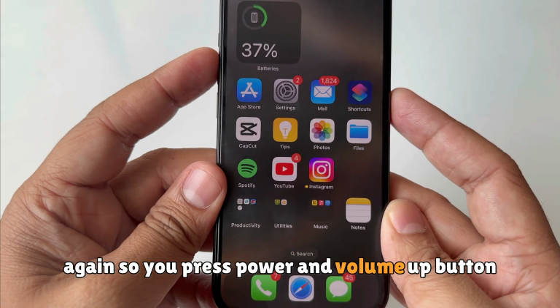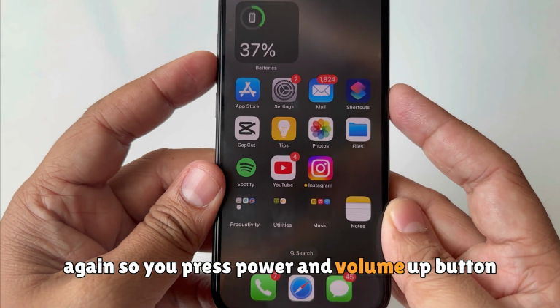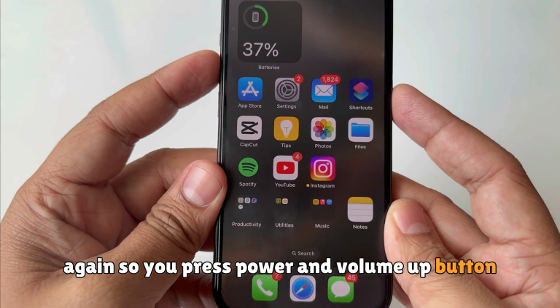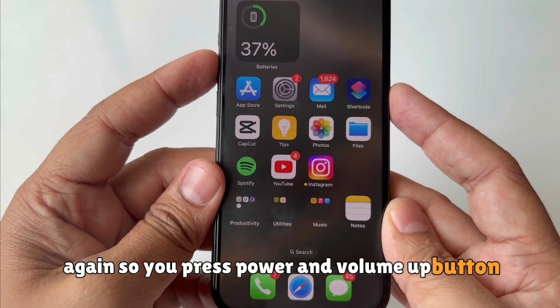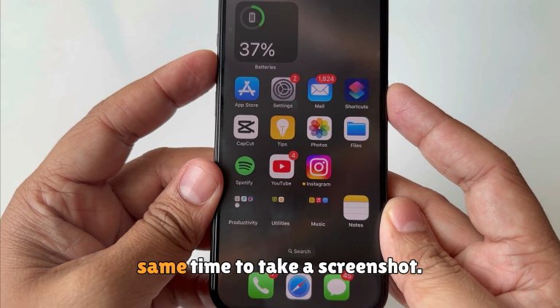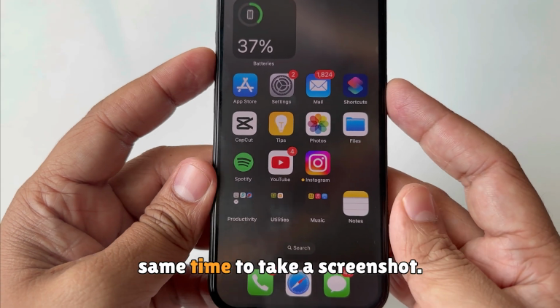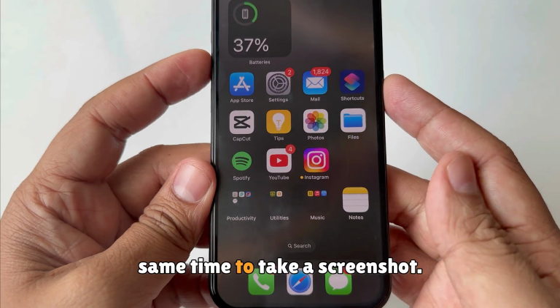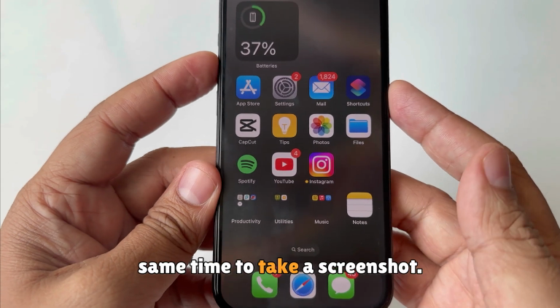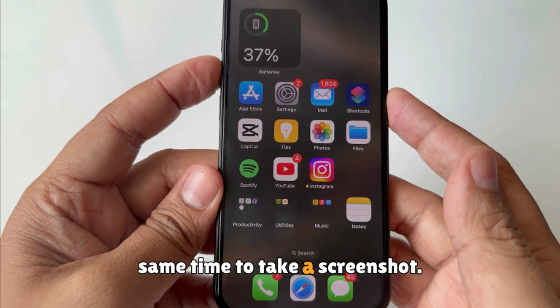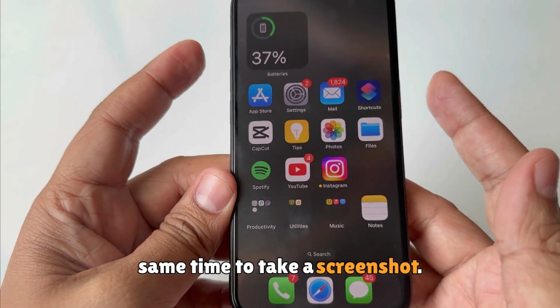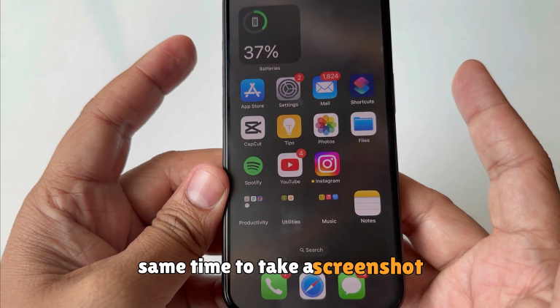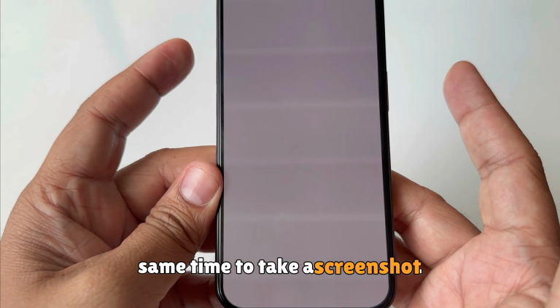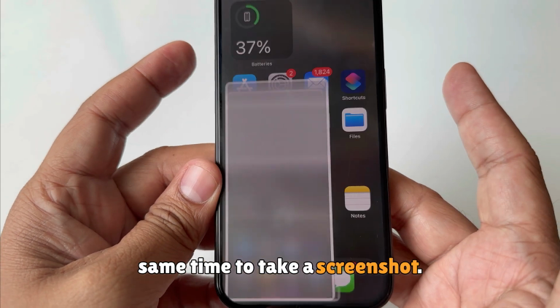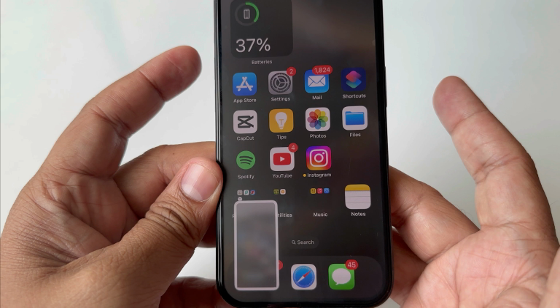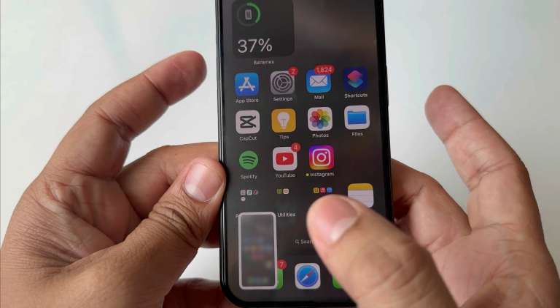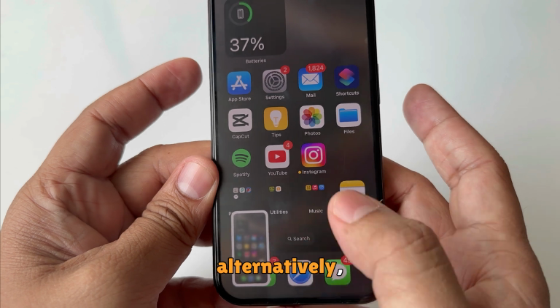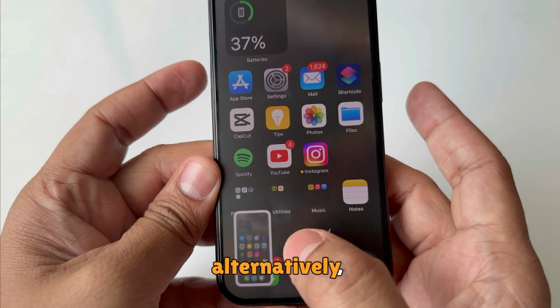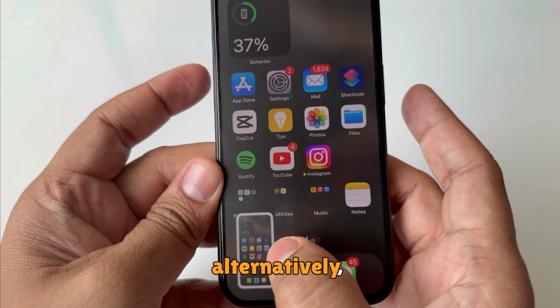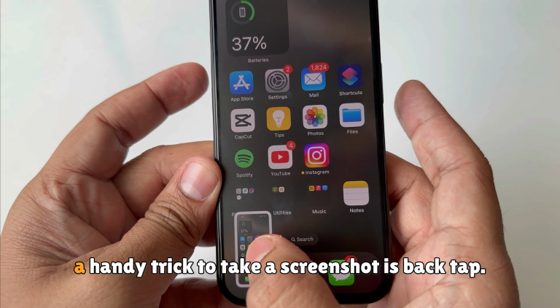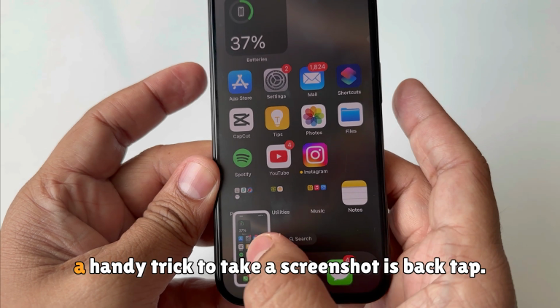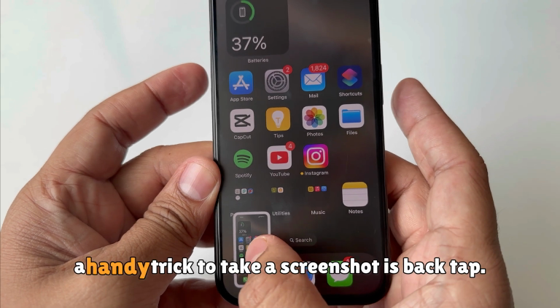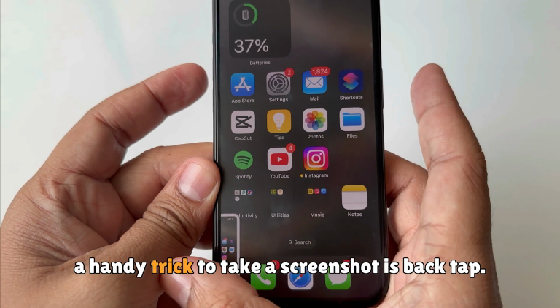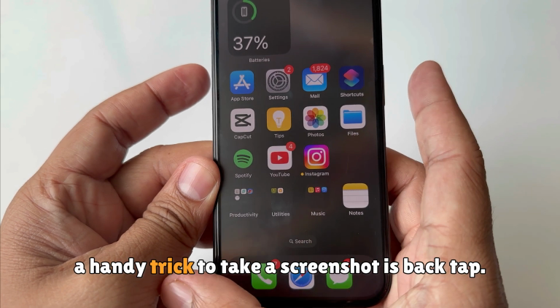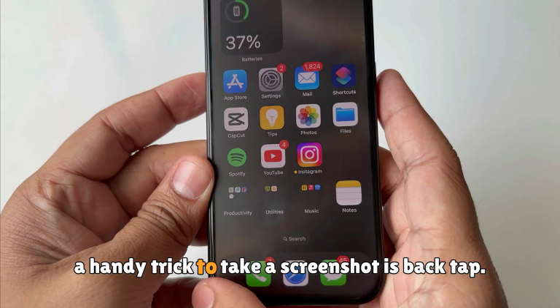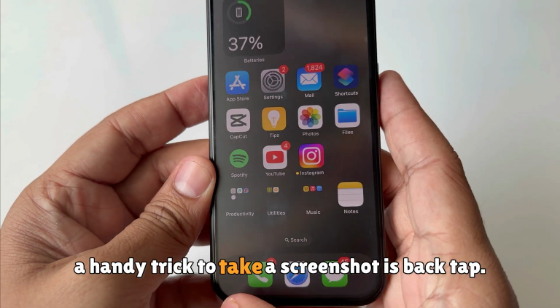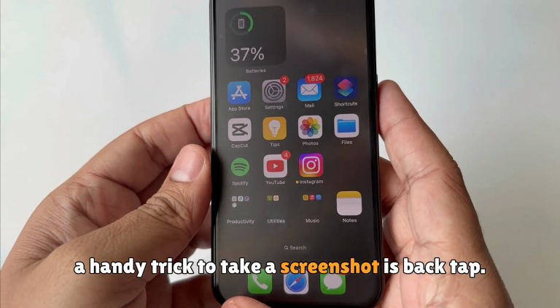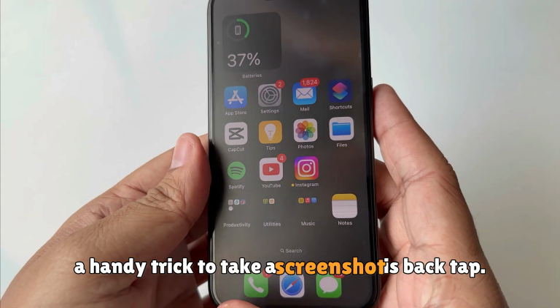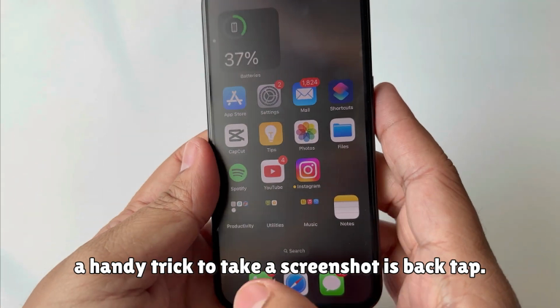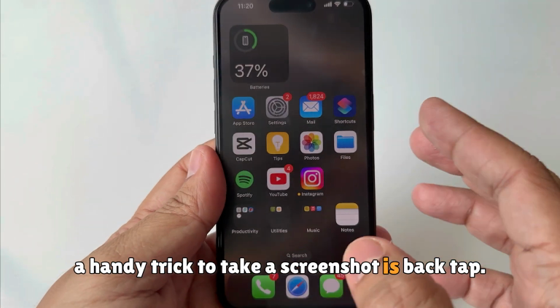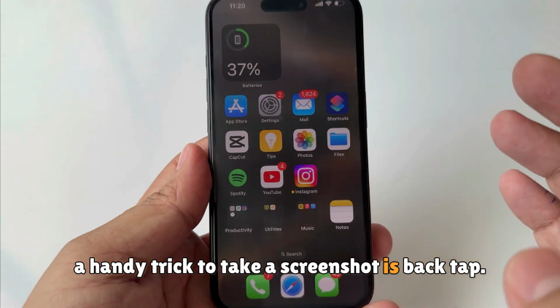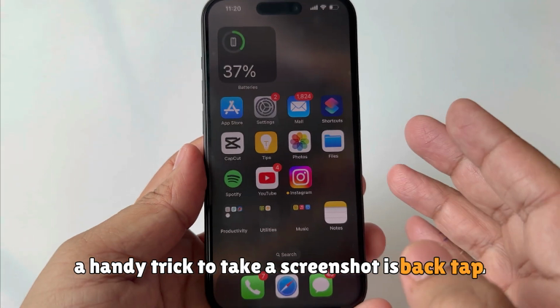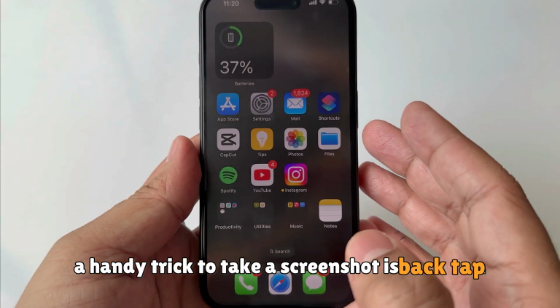Press both buttons at the same time. Press power and volume up button at the same time to take a screenshot. Alternatively, a handy trick to take a screenshot is back tap.